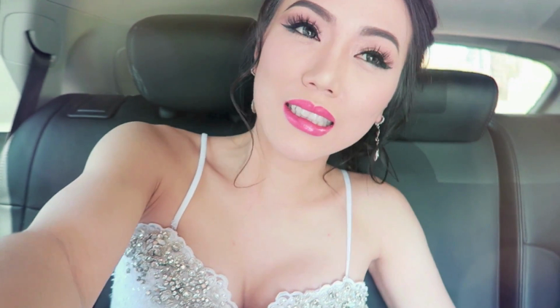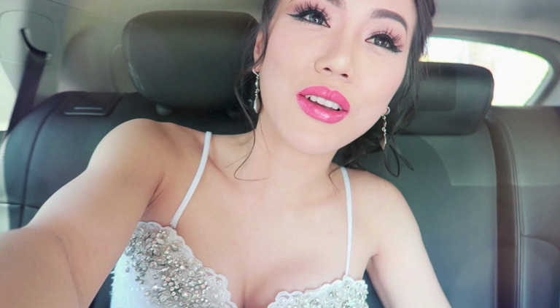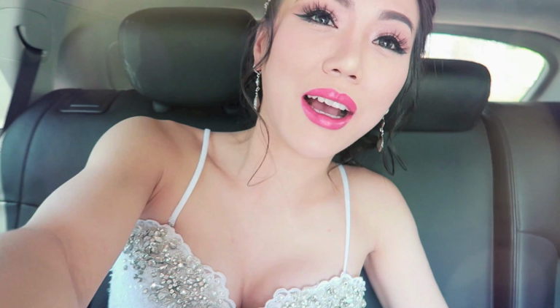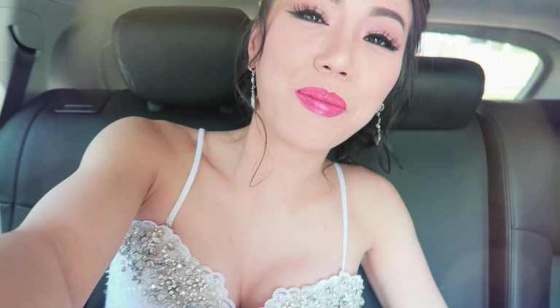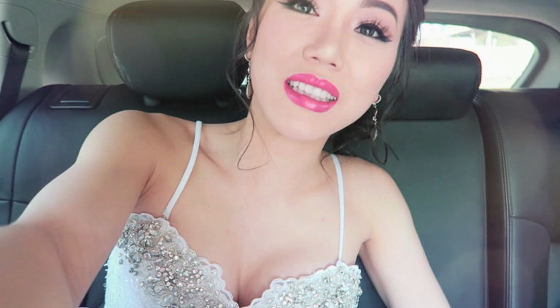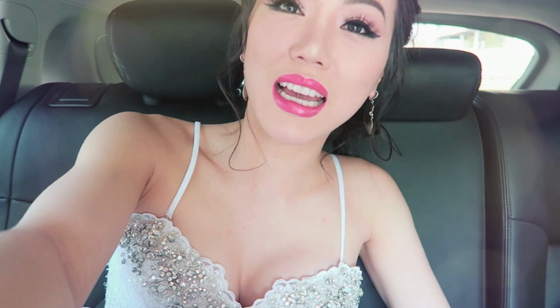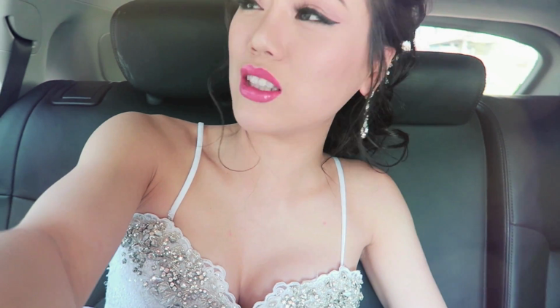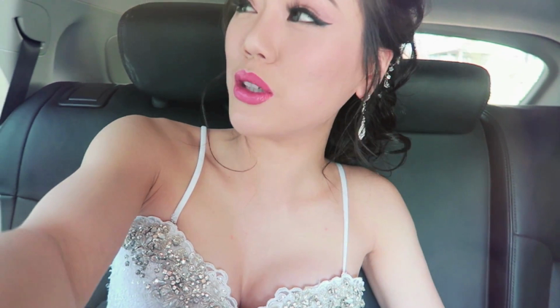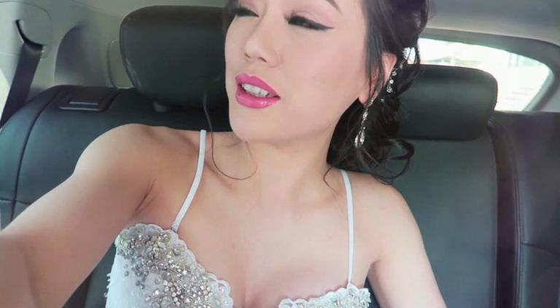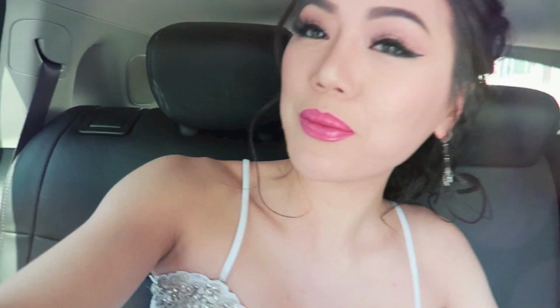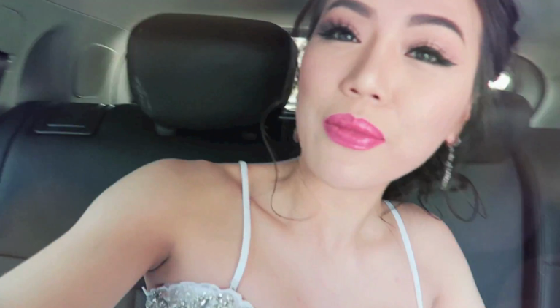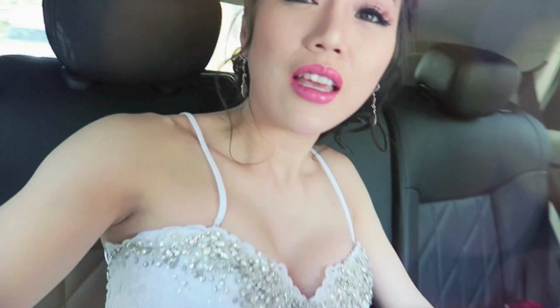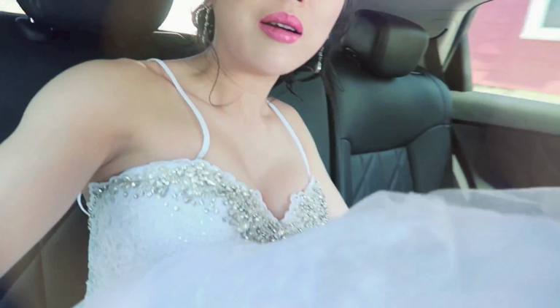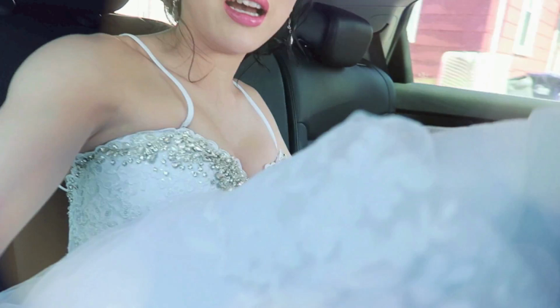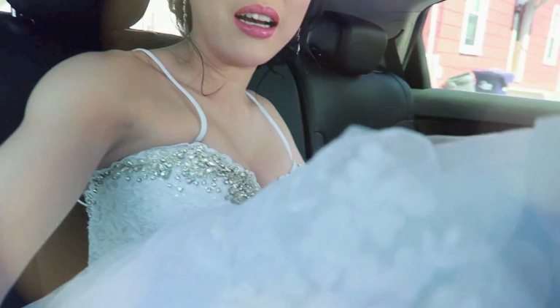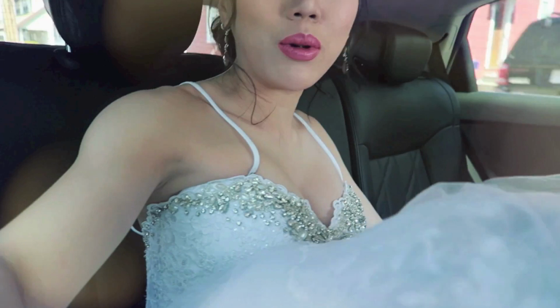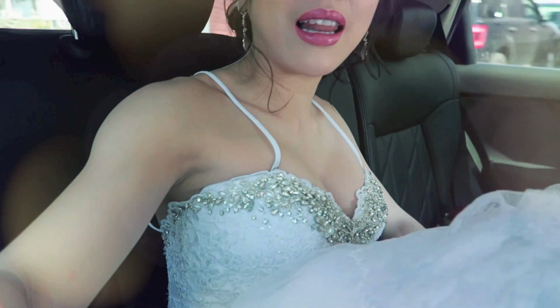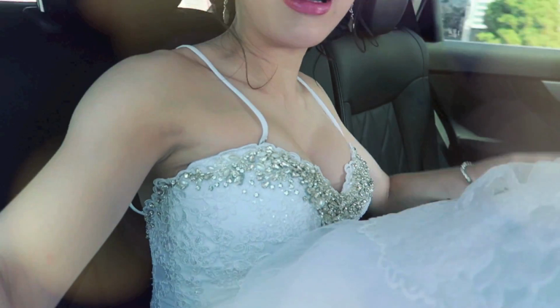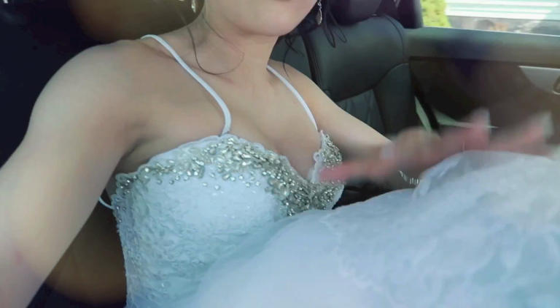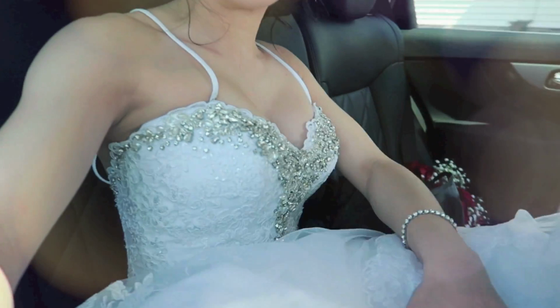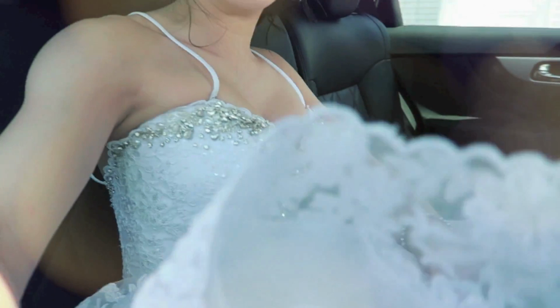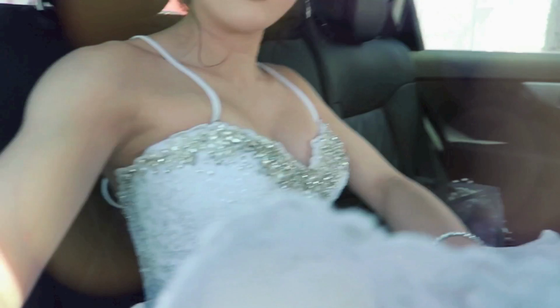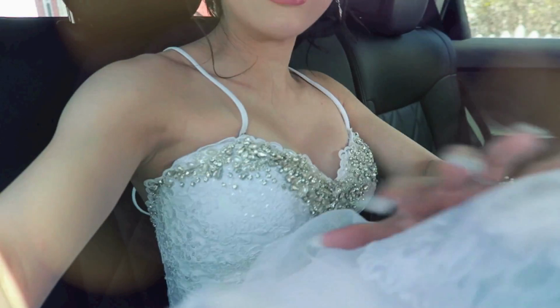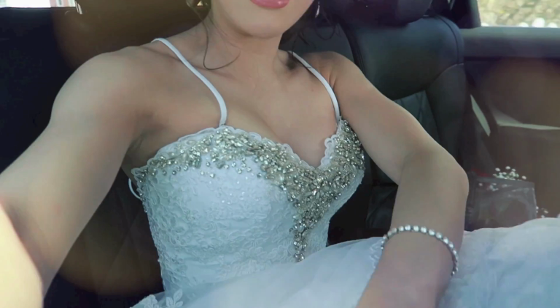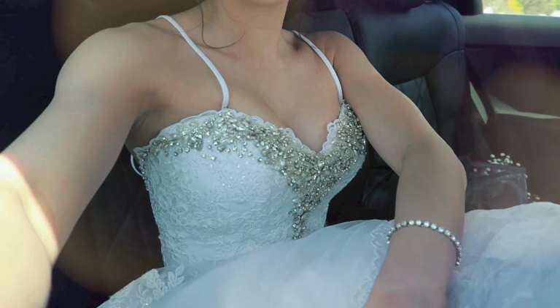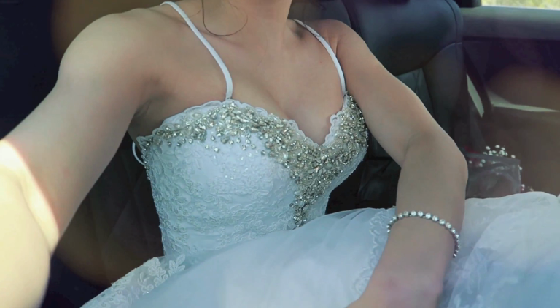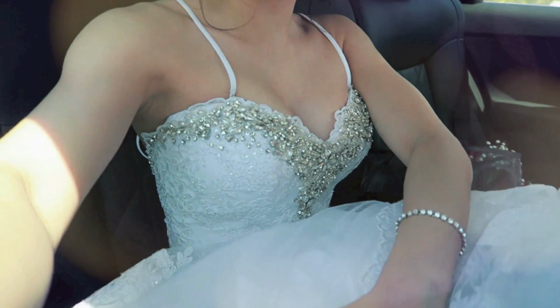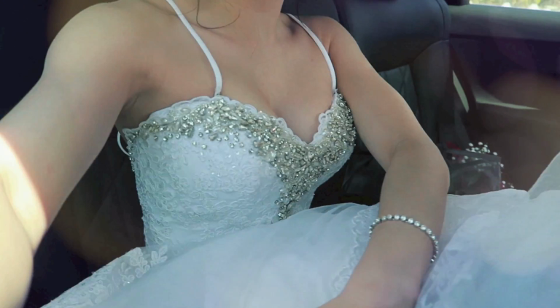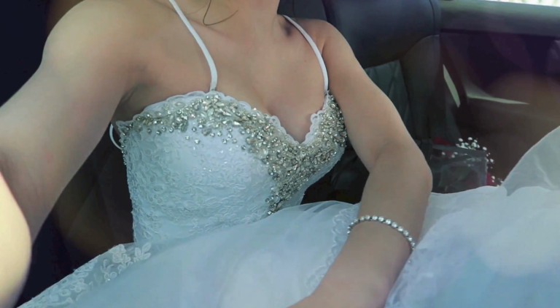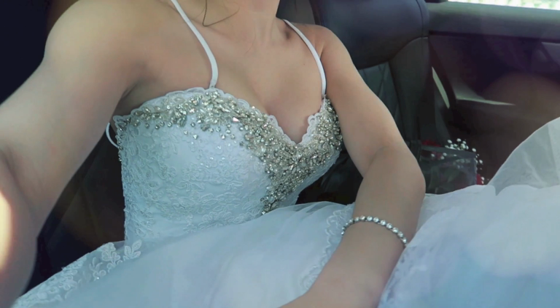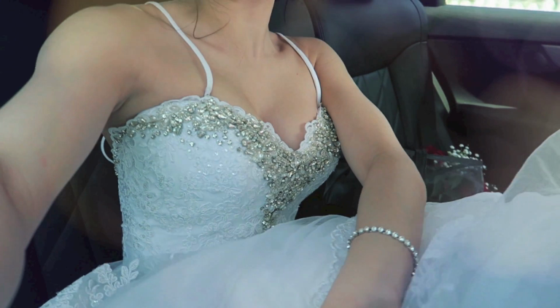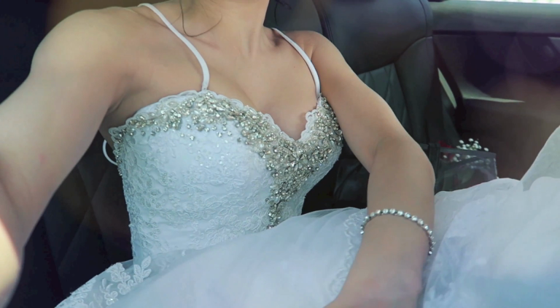So yeah, it's kind of hard to breathe. But what I love about the corset in here is that I don't have to wear a bra, which is great.